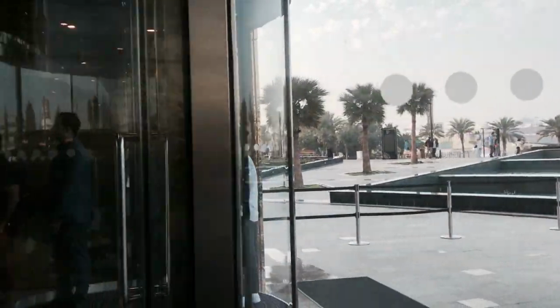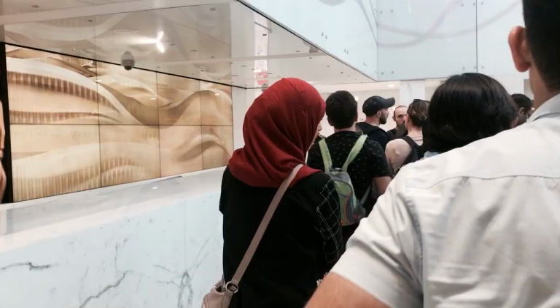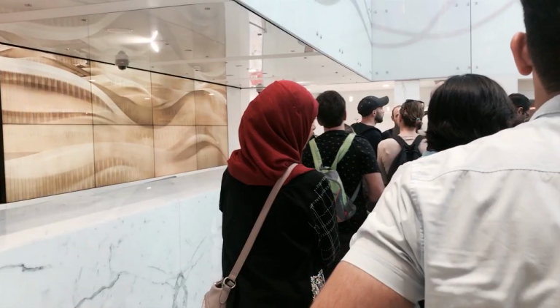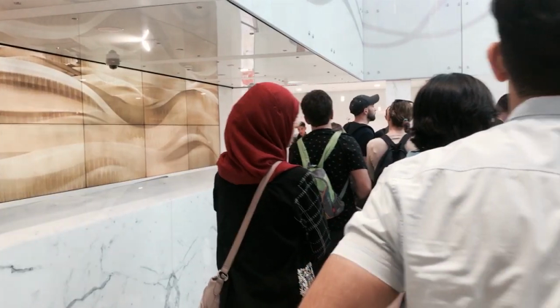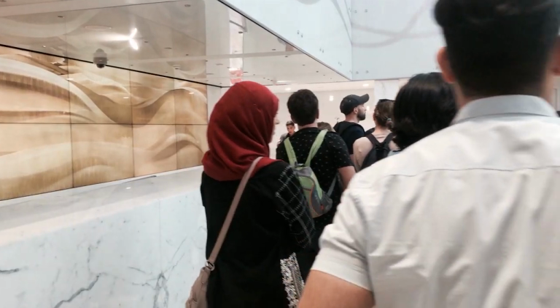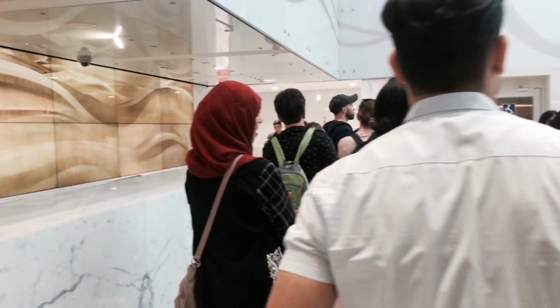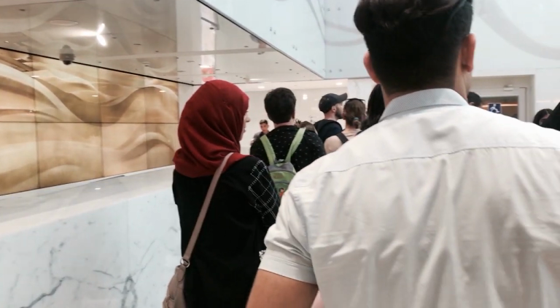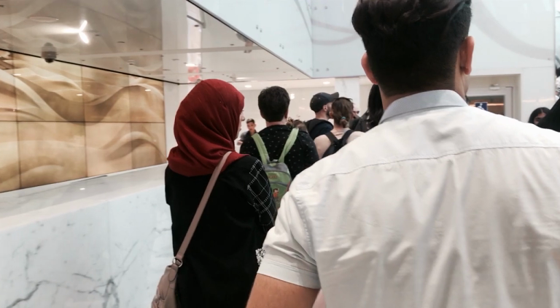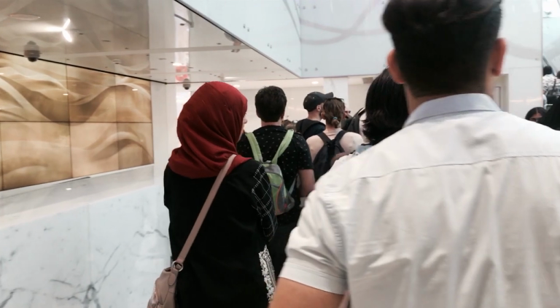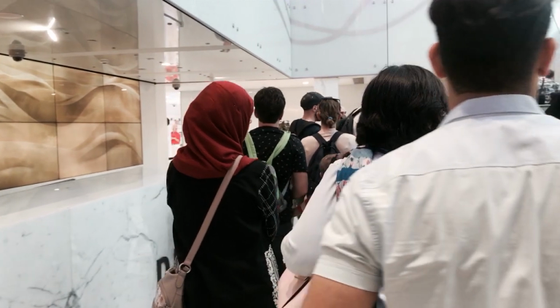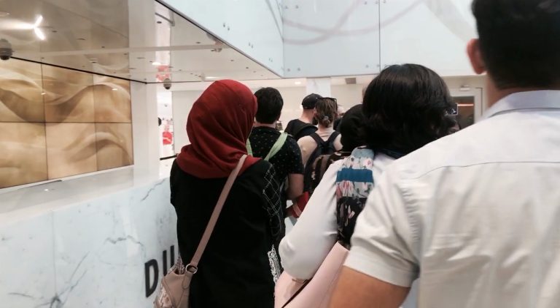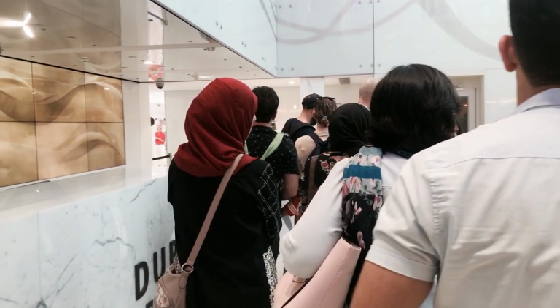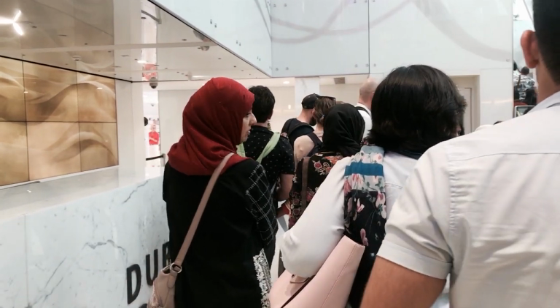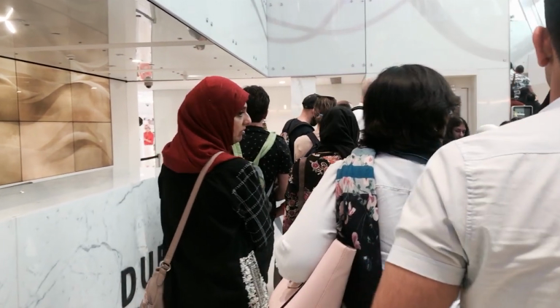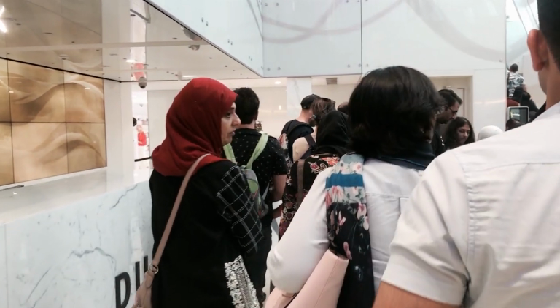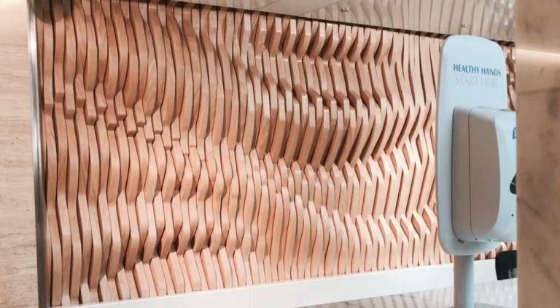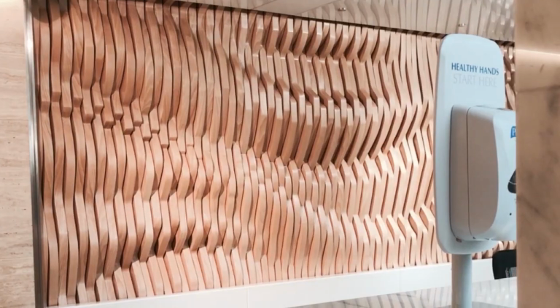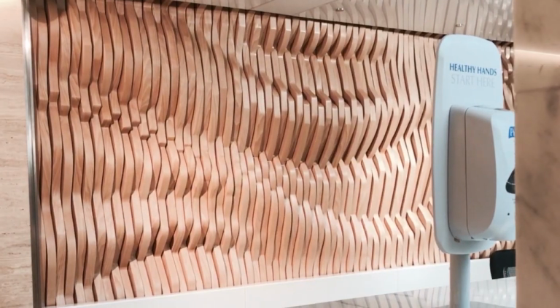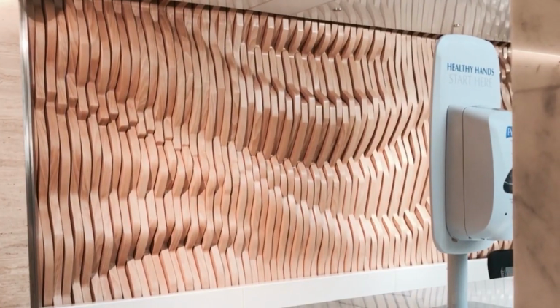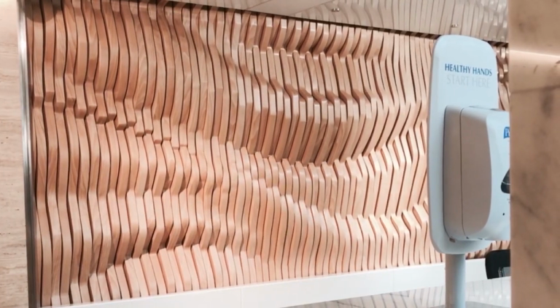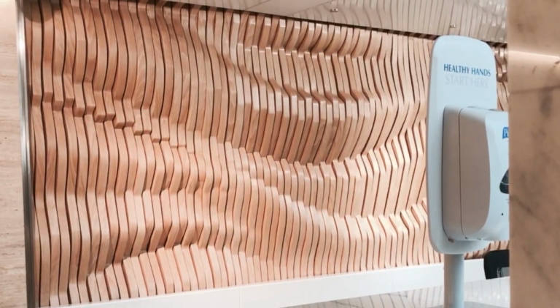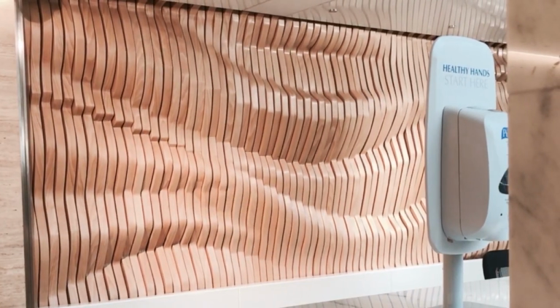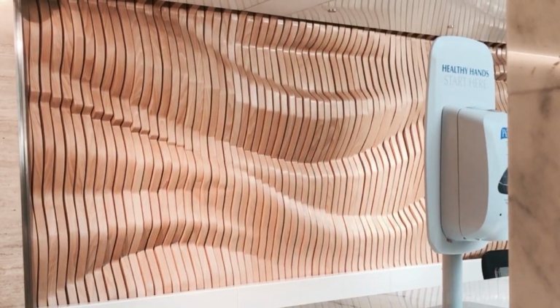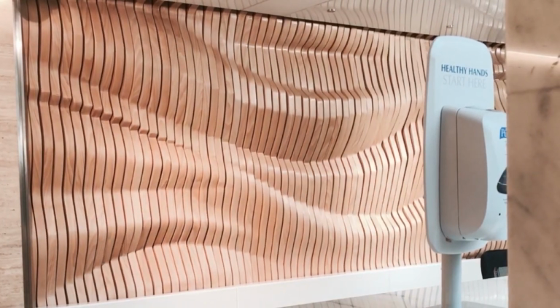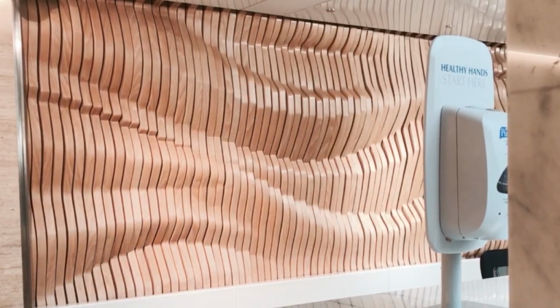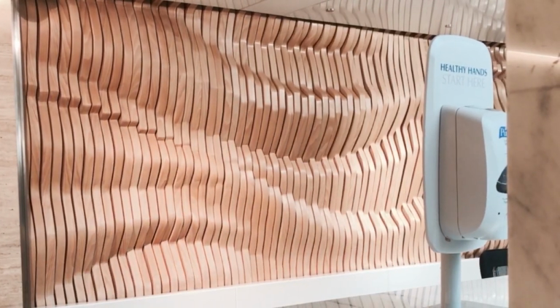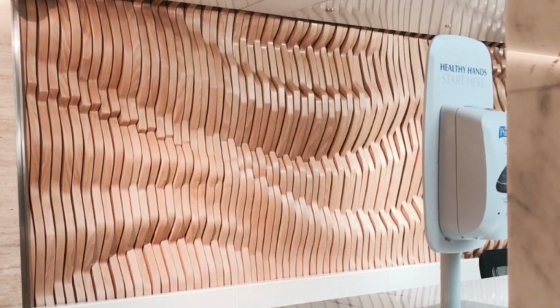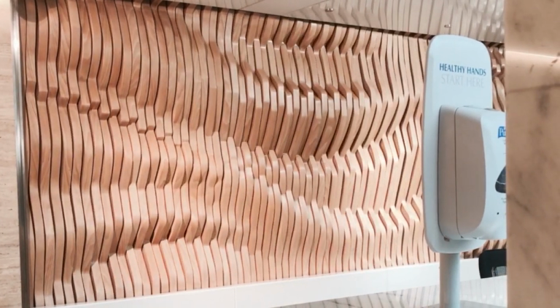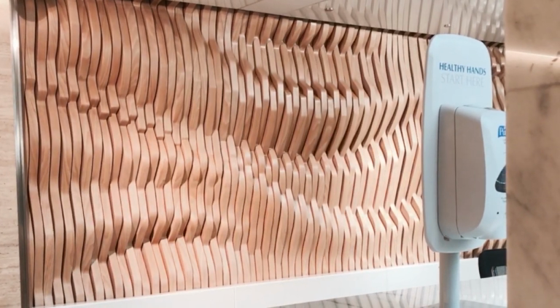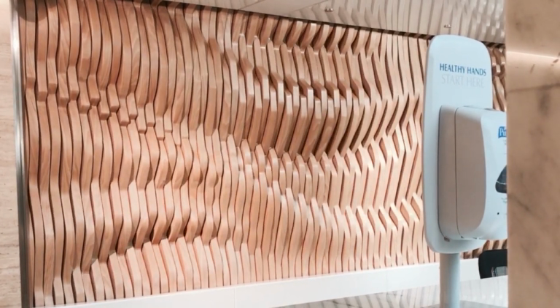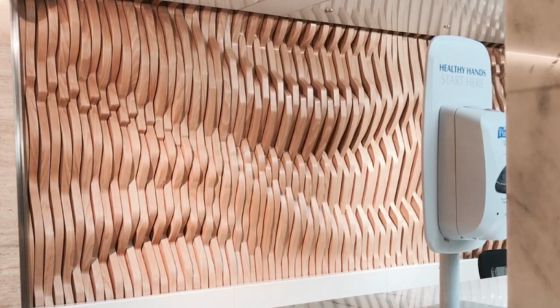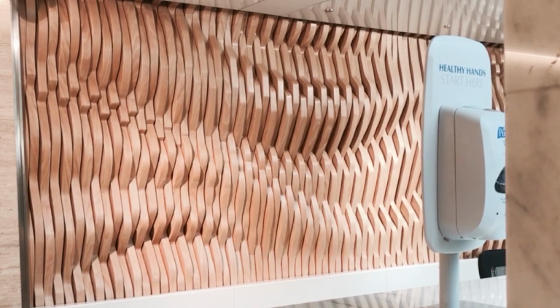Even if the line to the top is long, you will be entertained by the various moving designs.